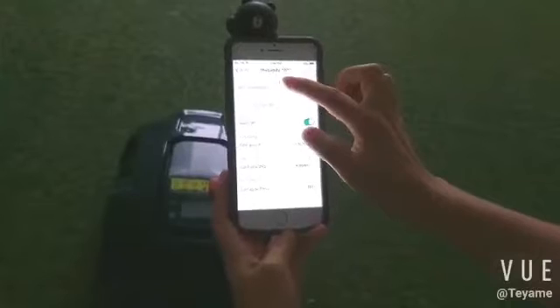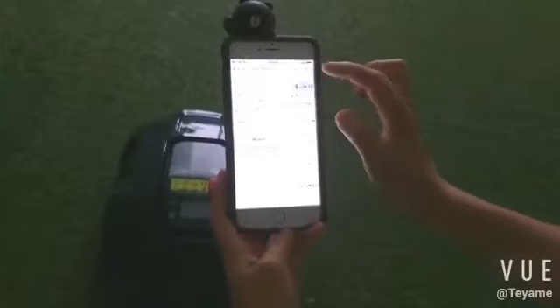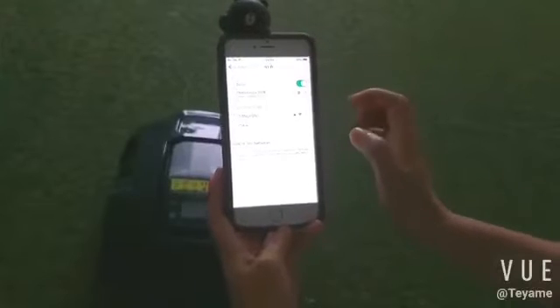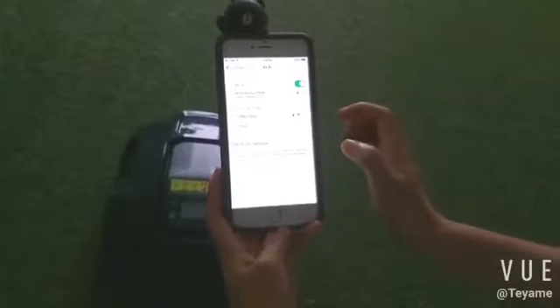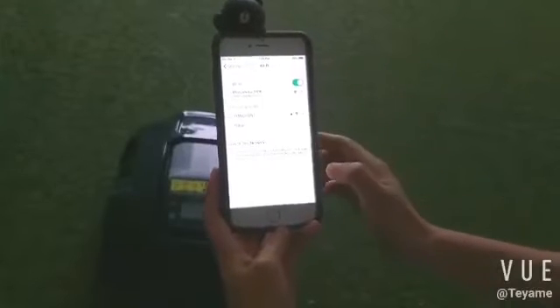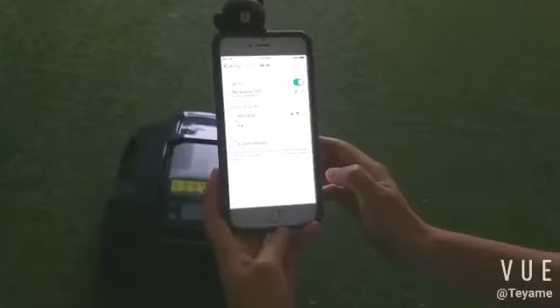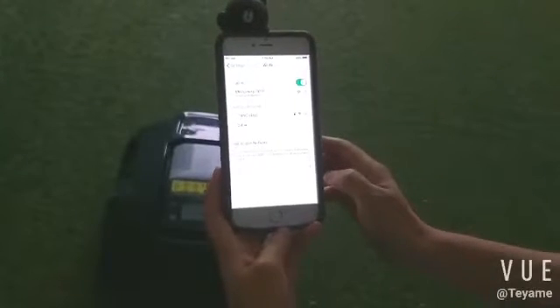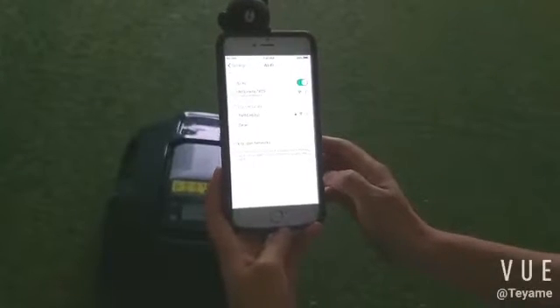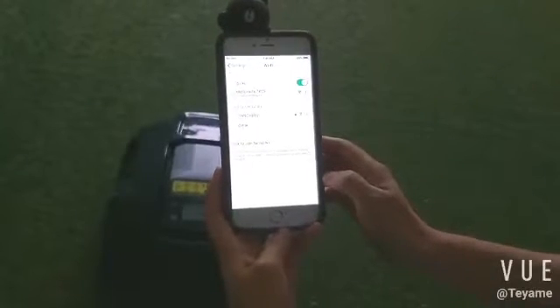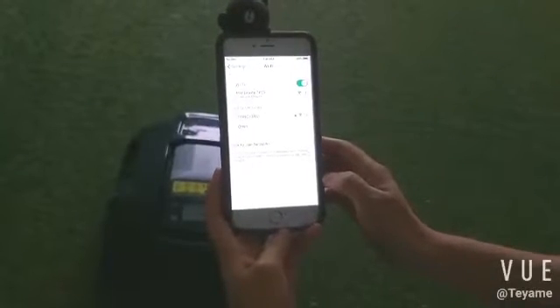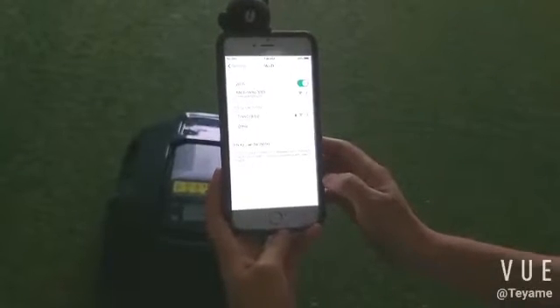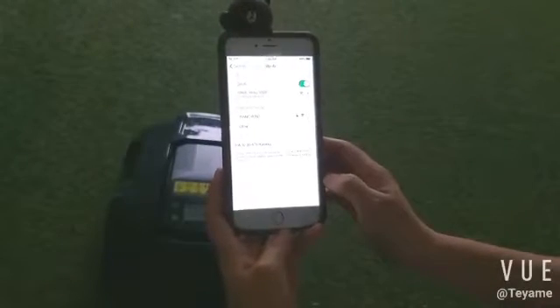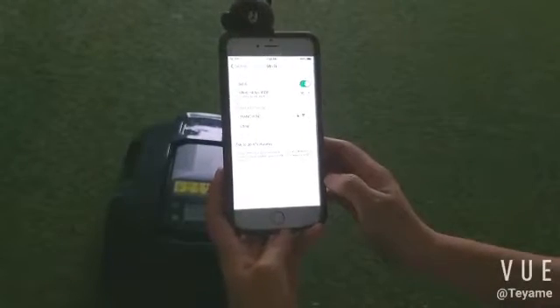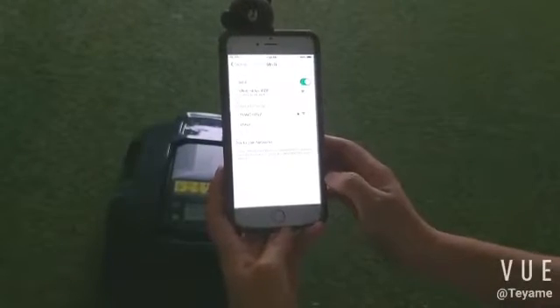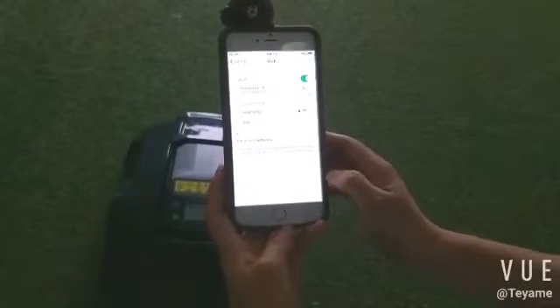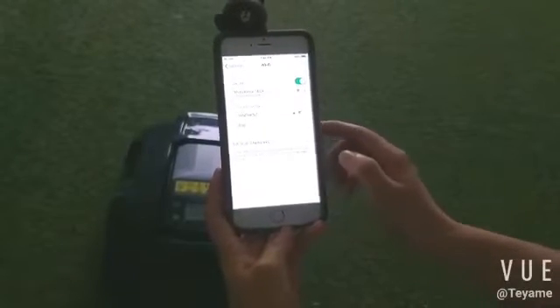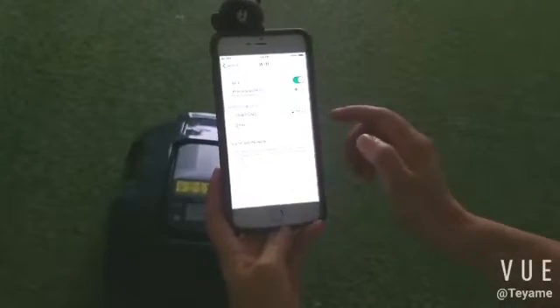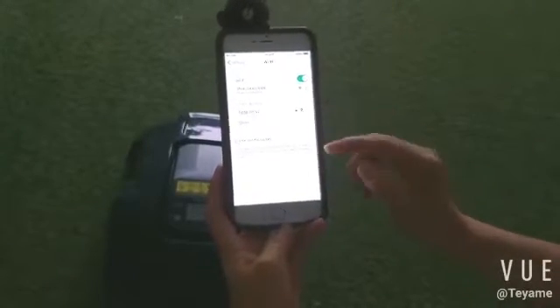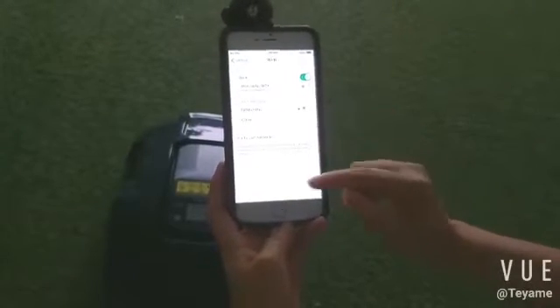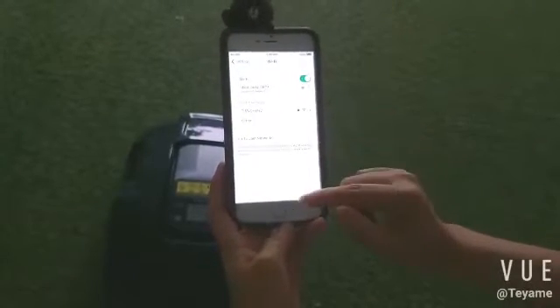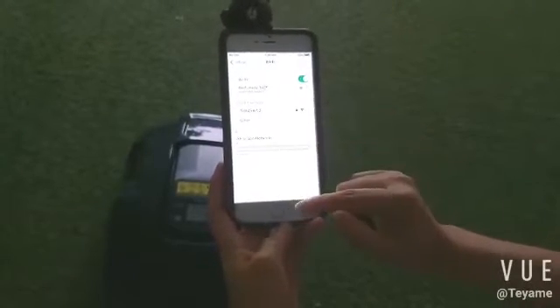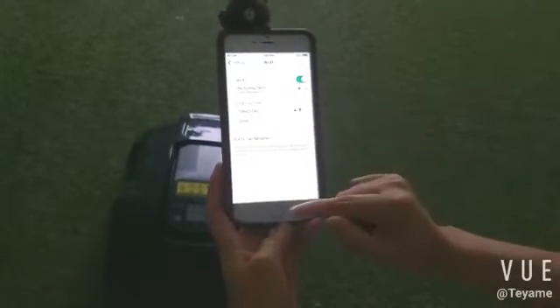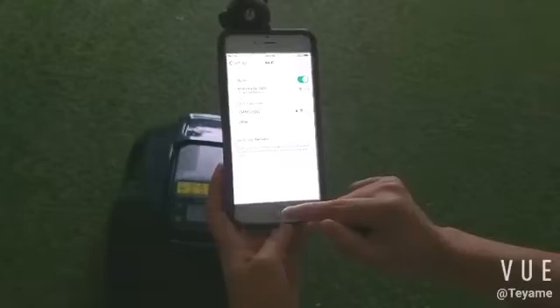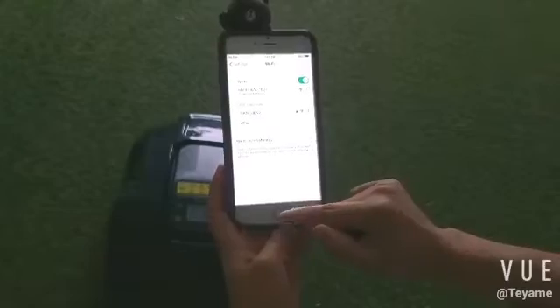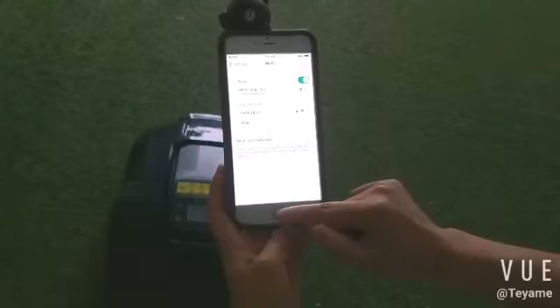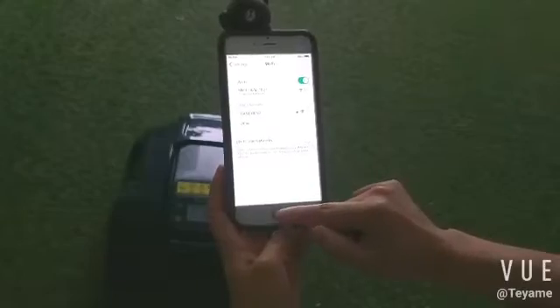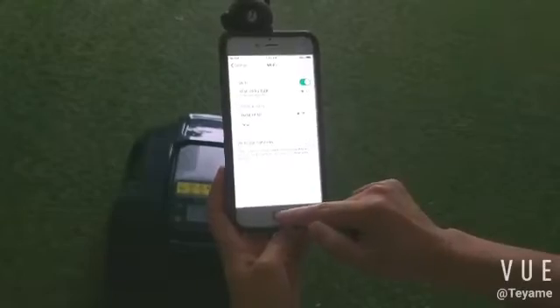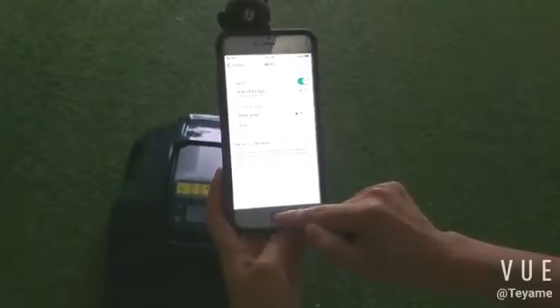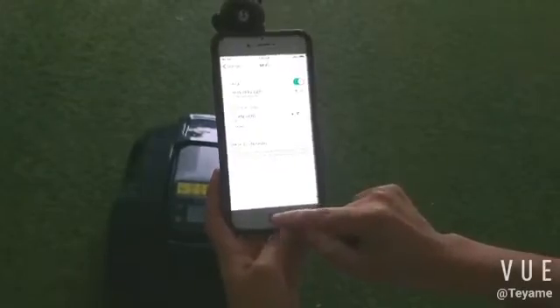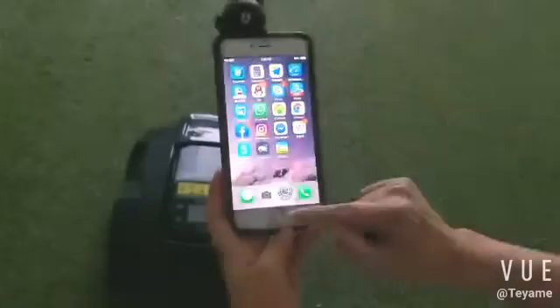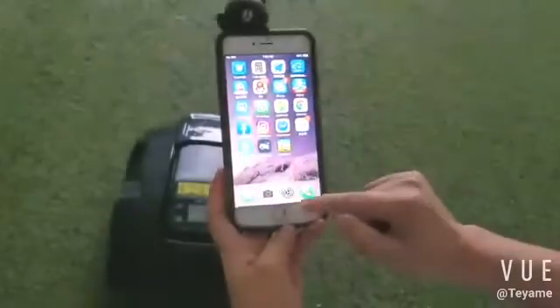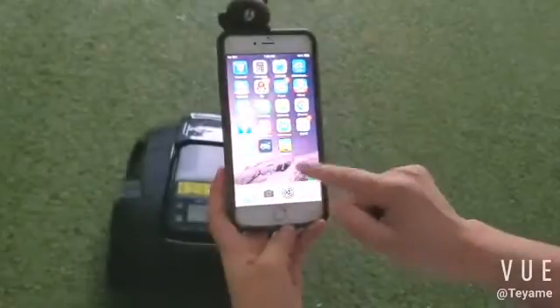Firstly, please connect the mobile with your smartphone and enter the app.